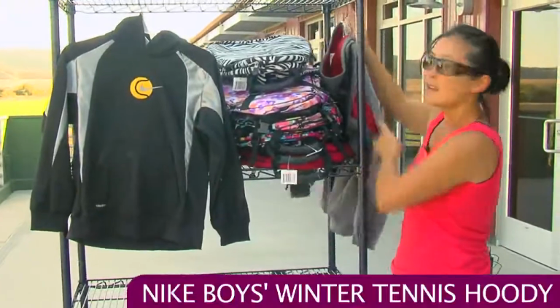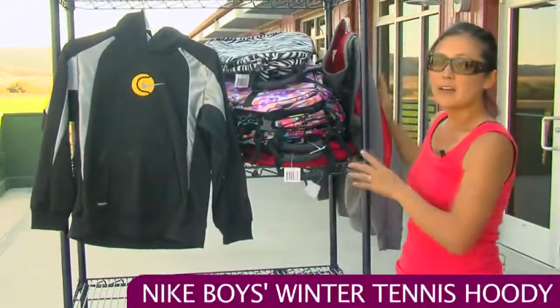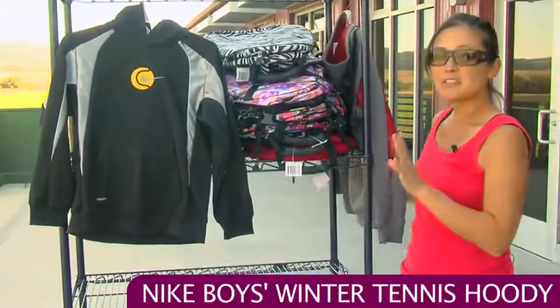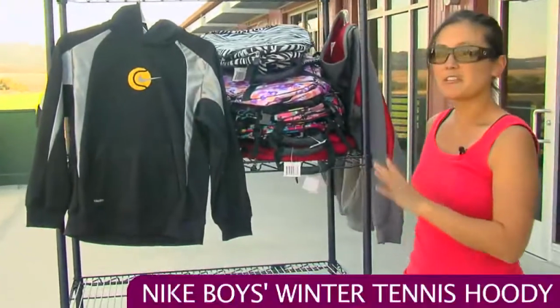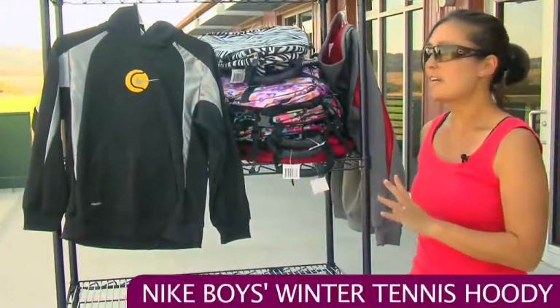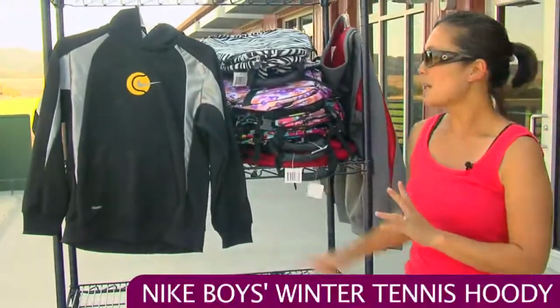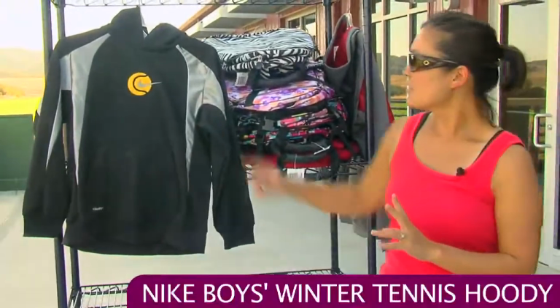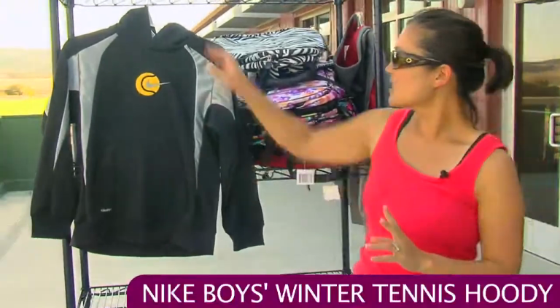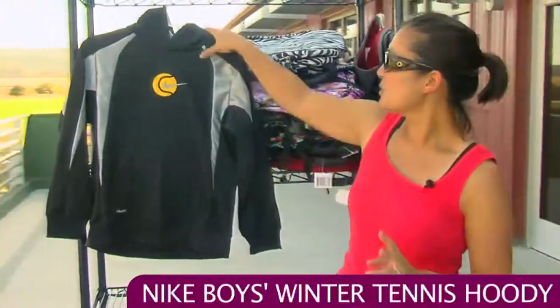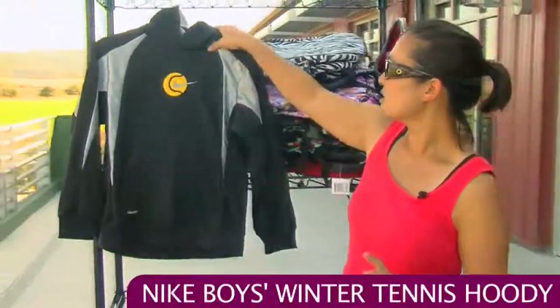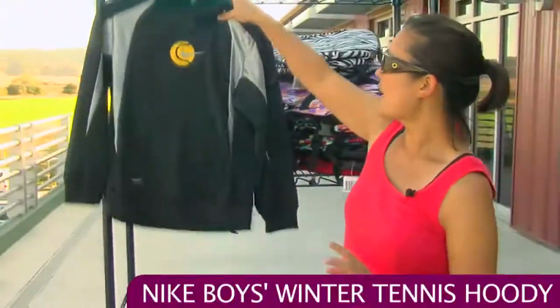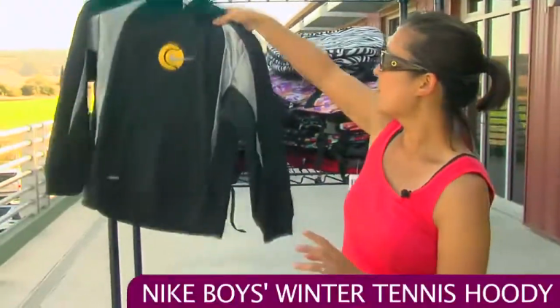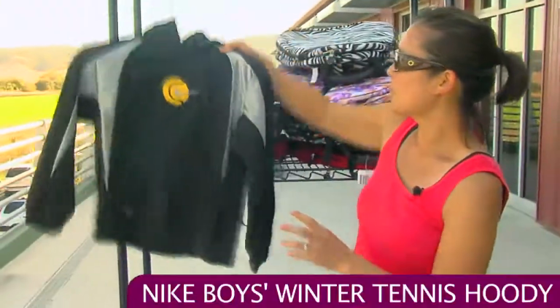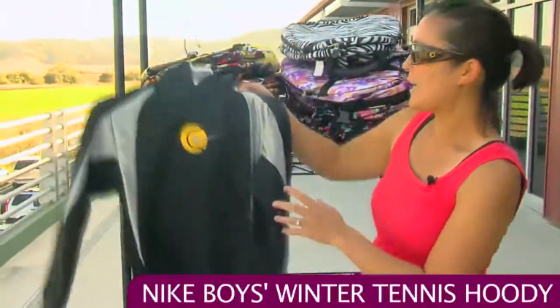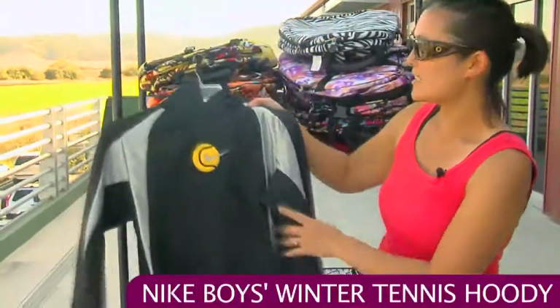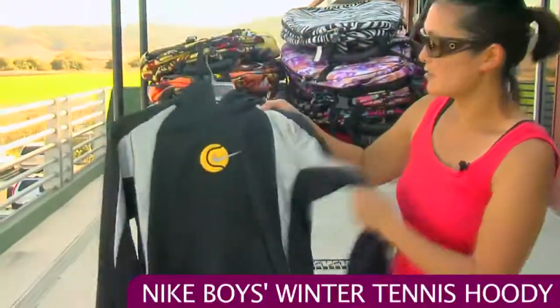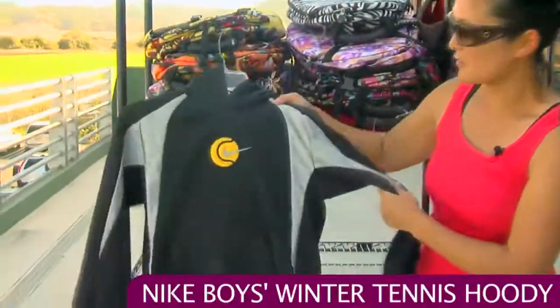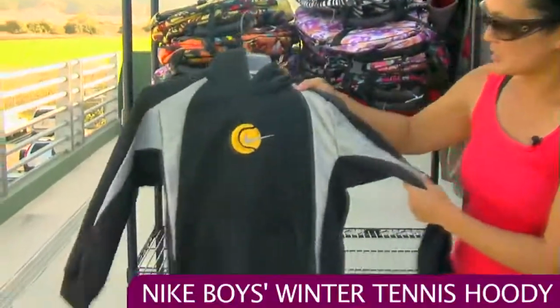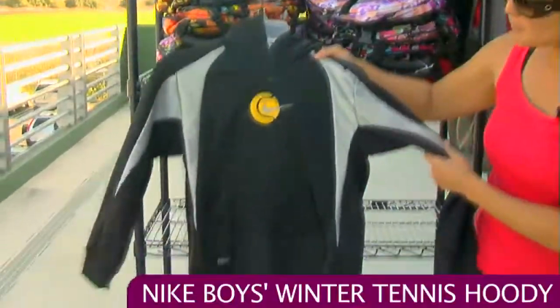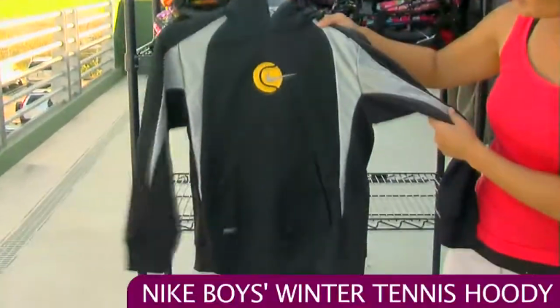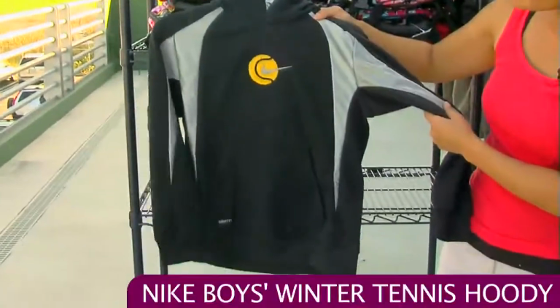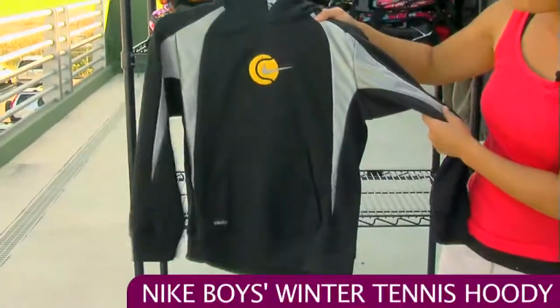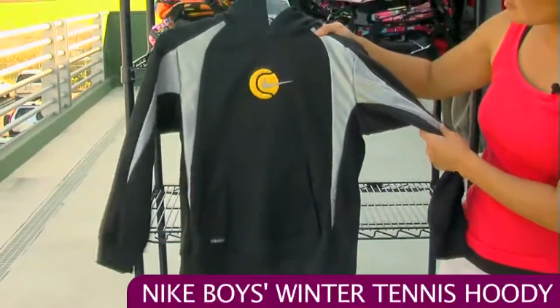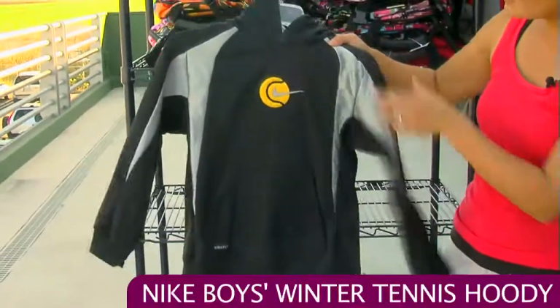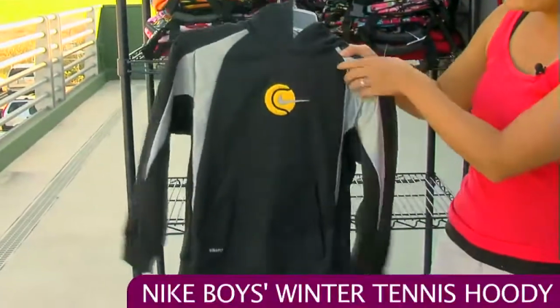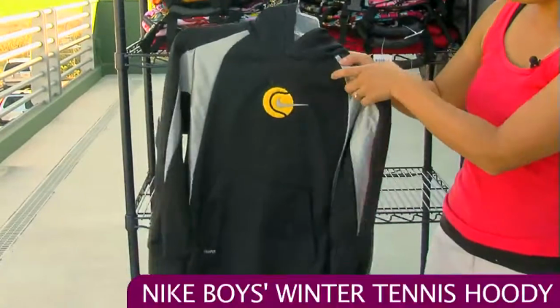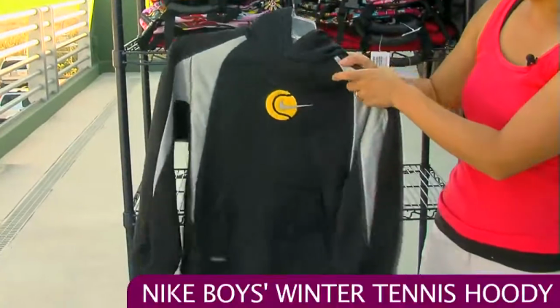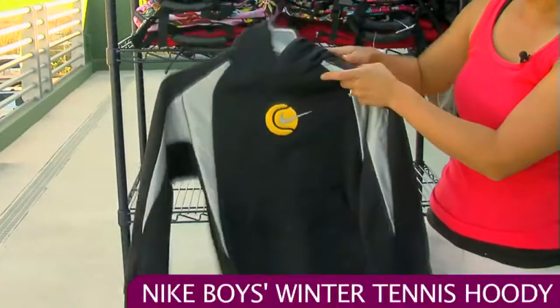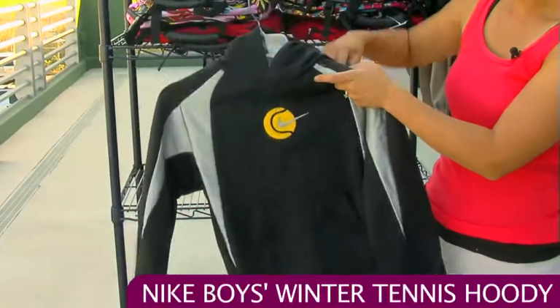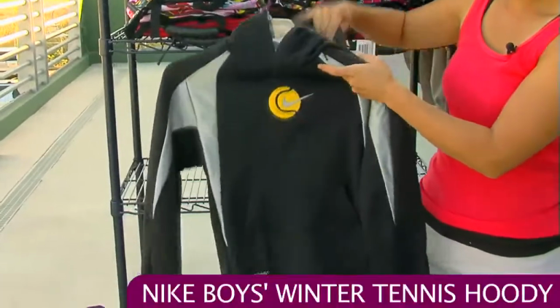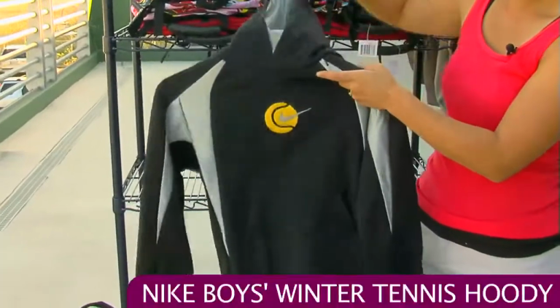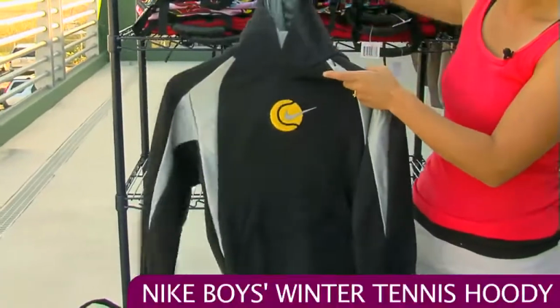That was the gray and red version. We also have the black and silver version — same details, just a different color.